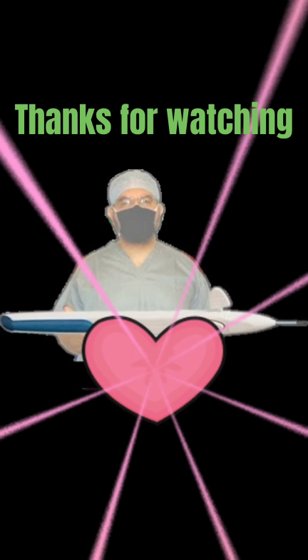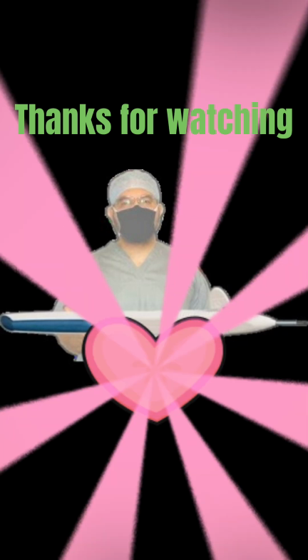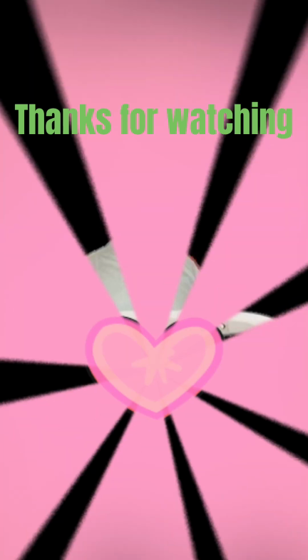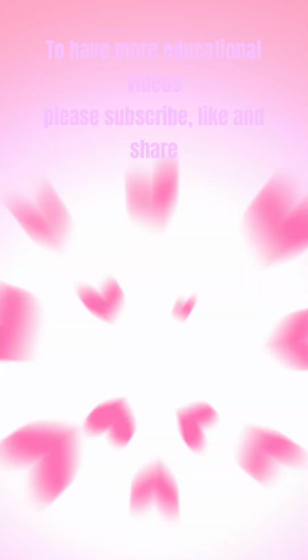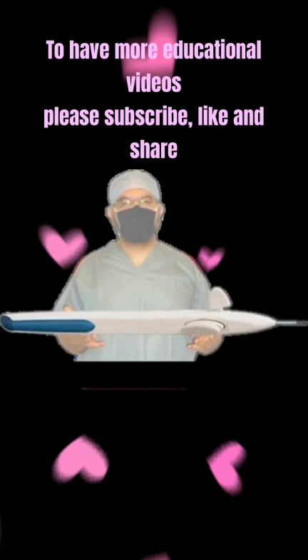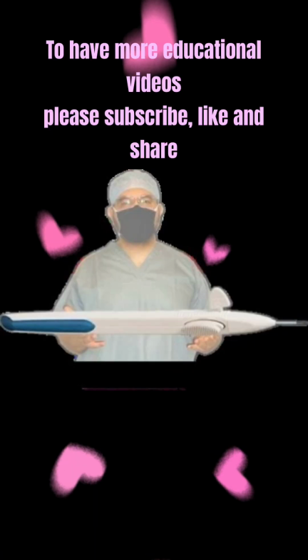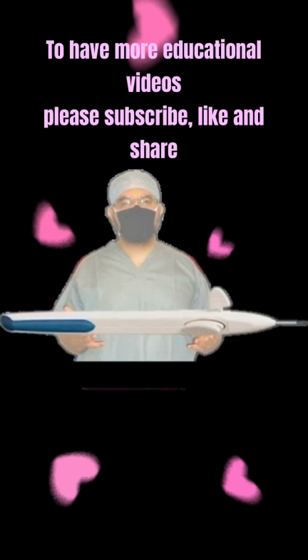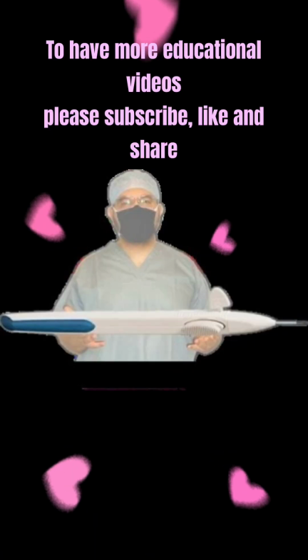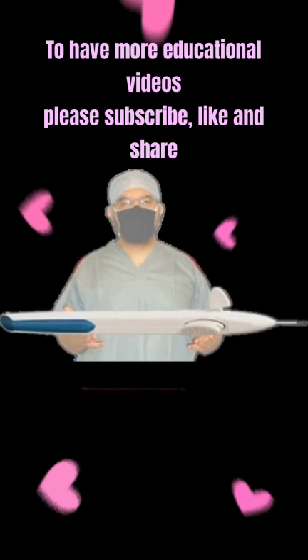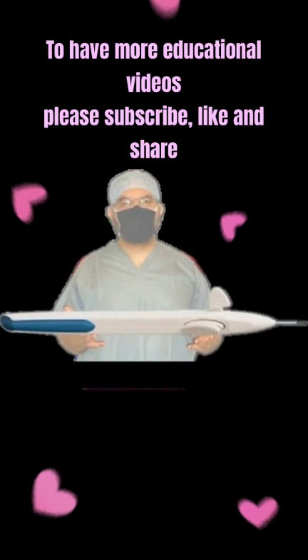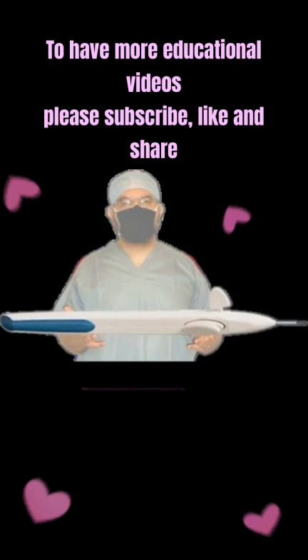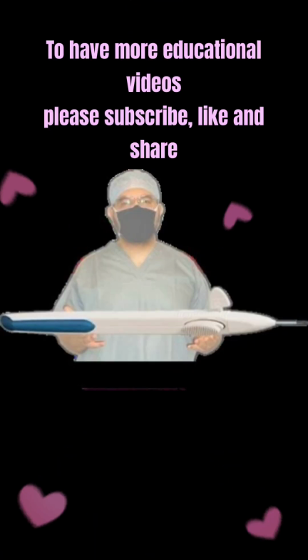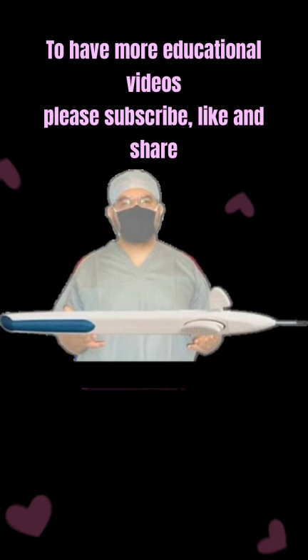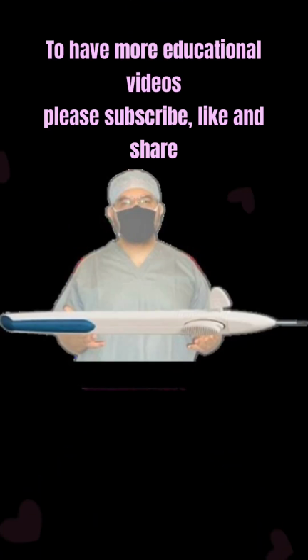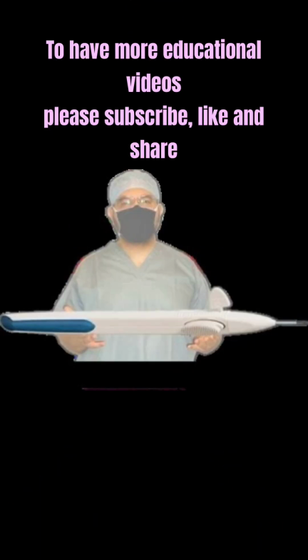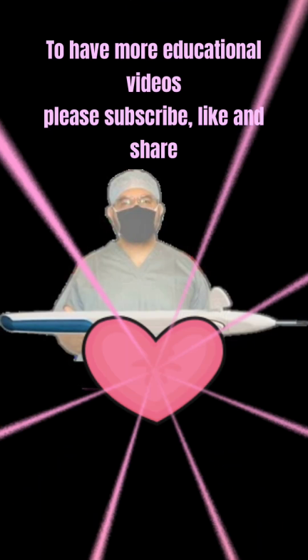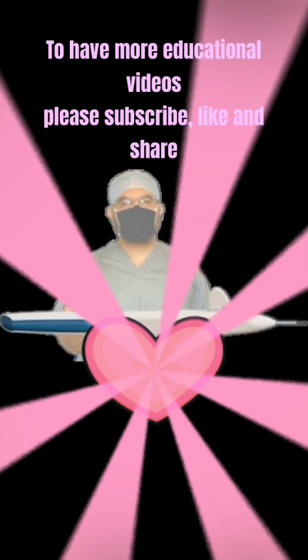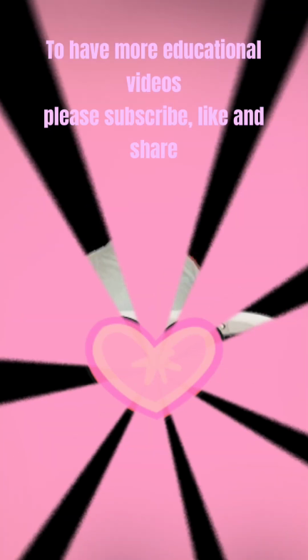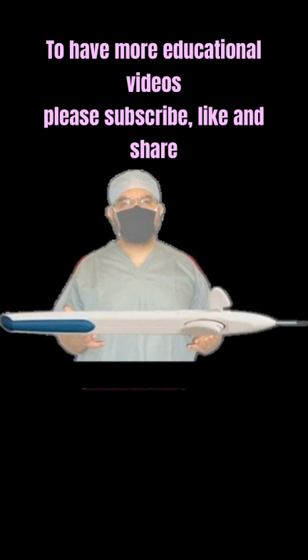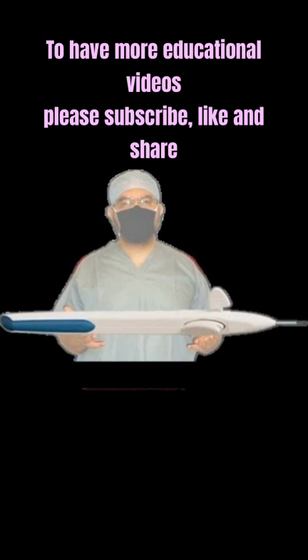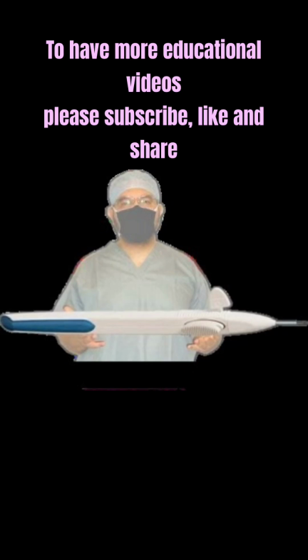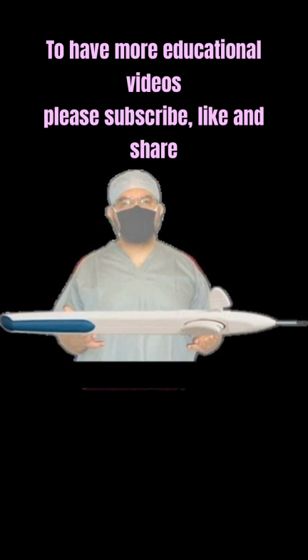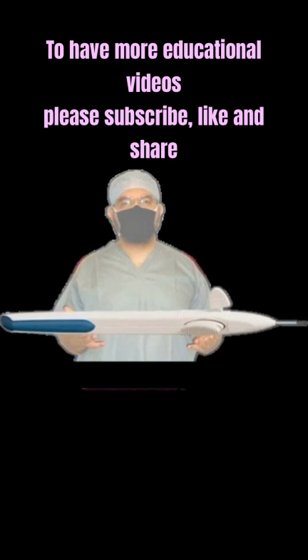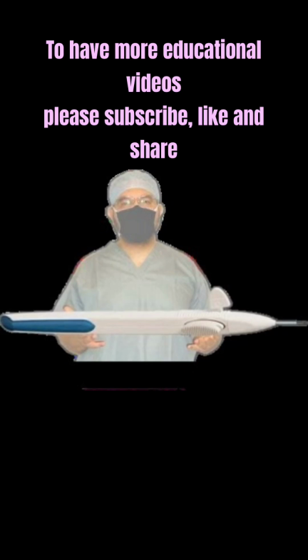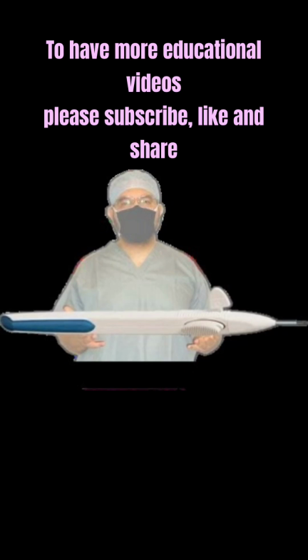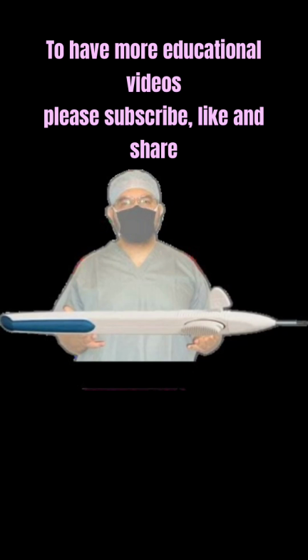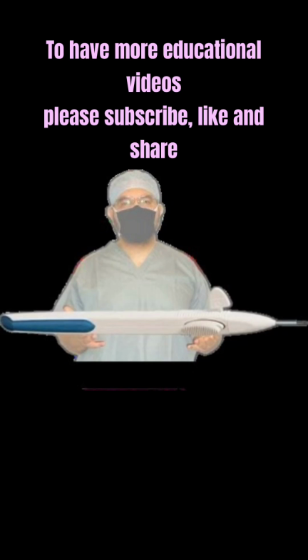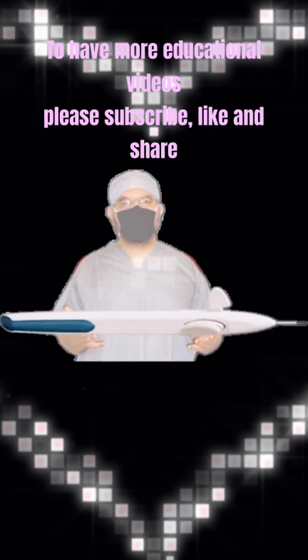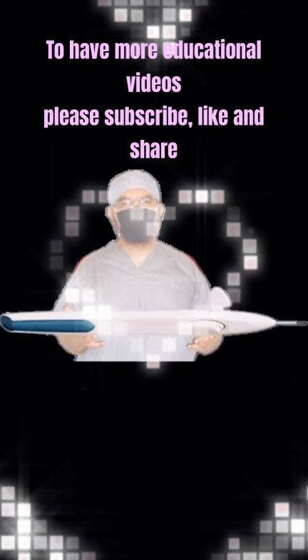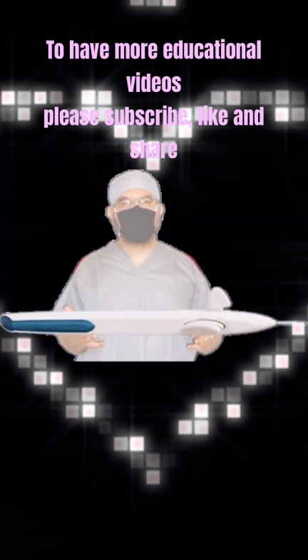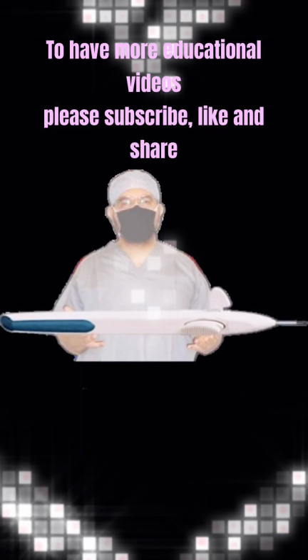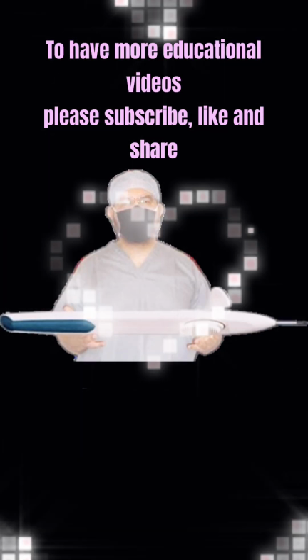To have more educational videos, please subscribe, like, and share.